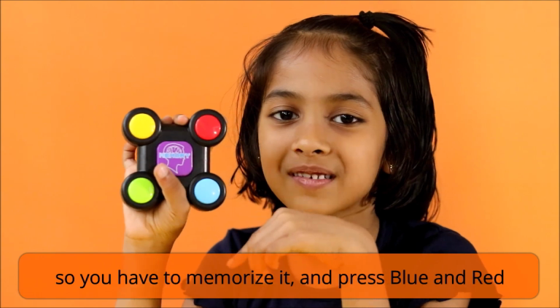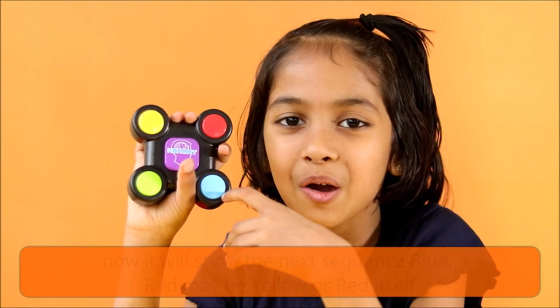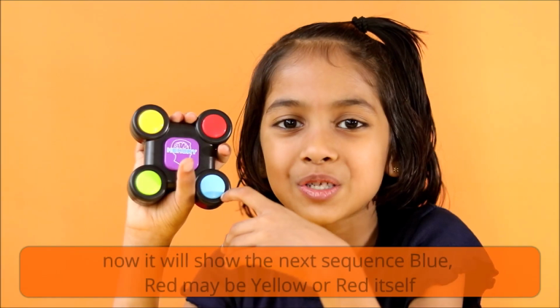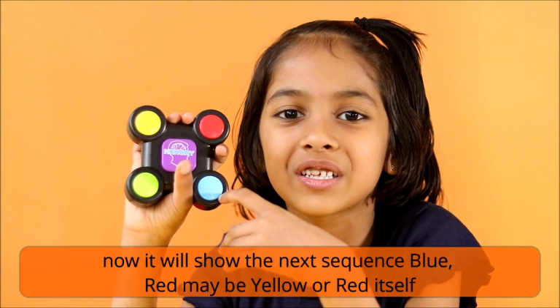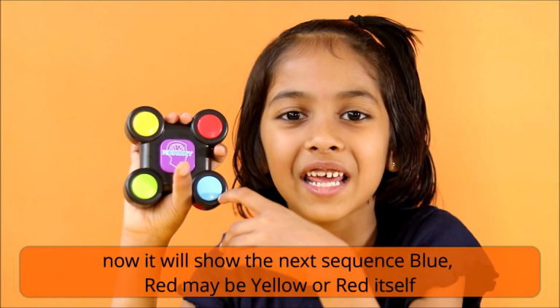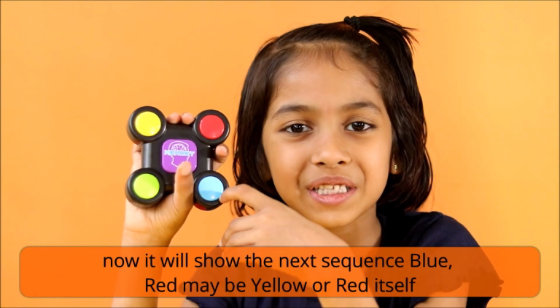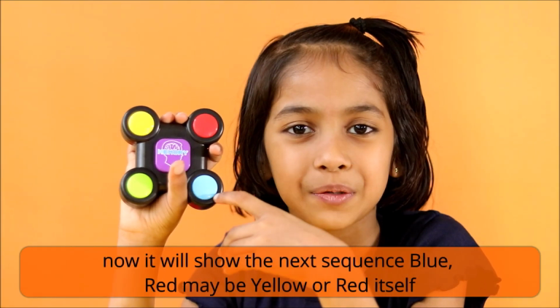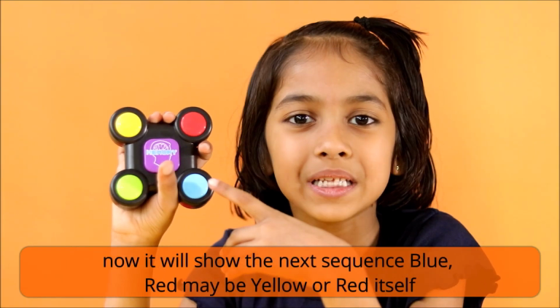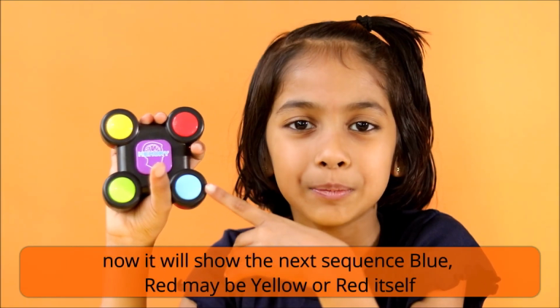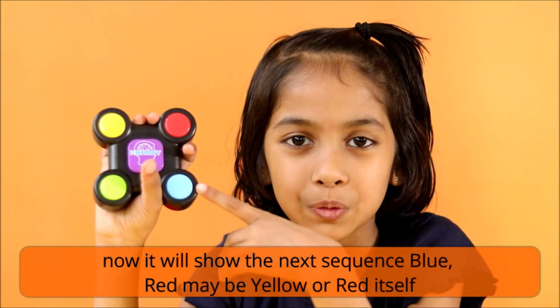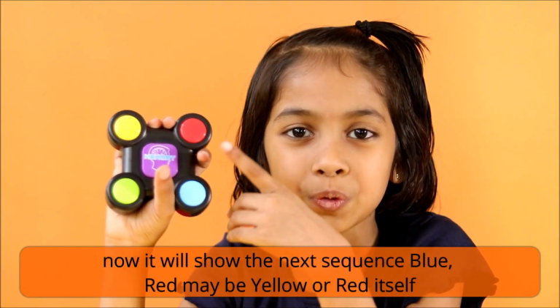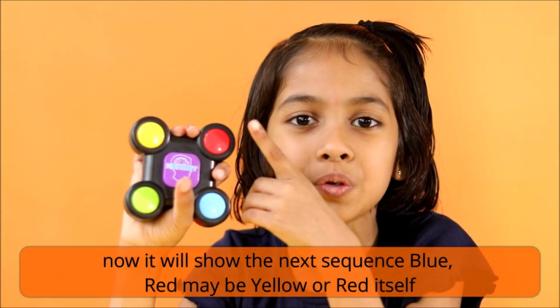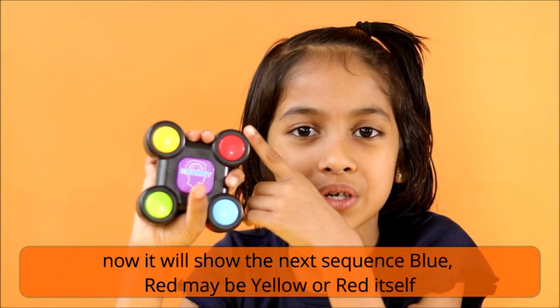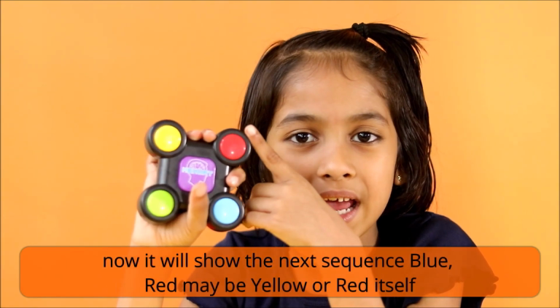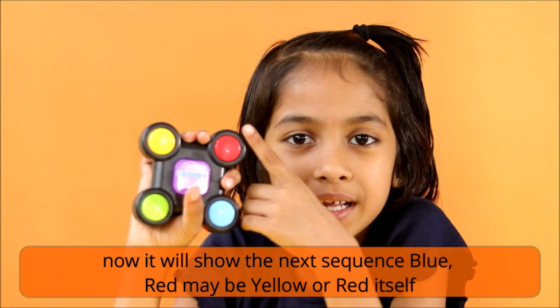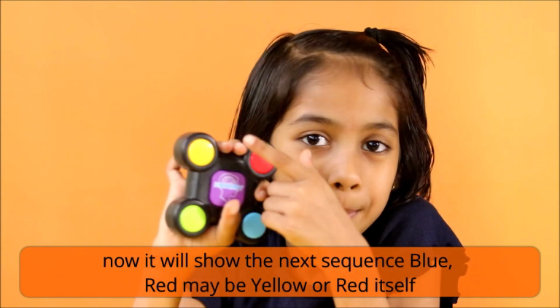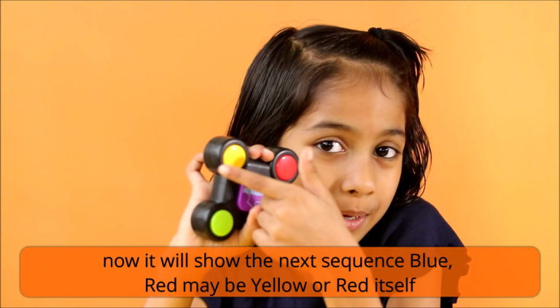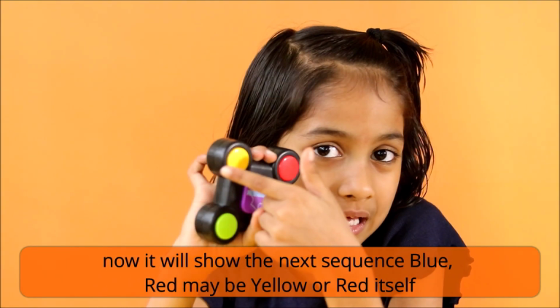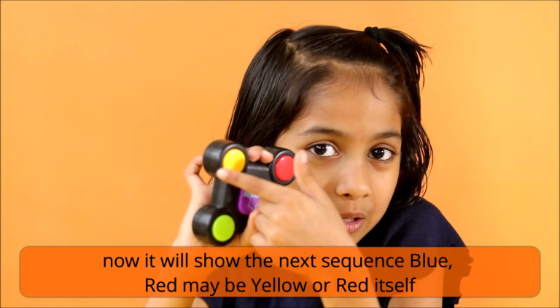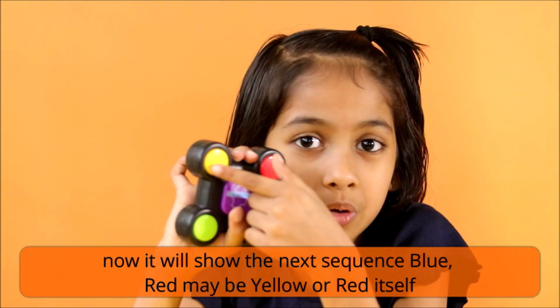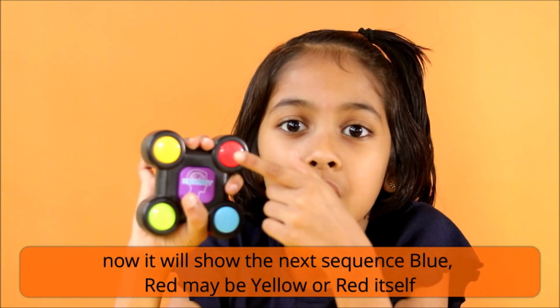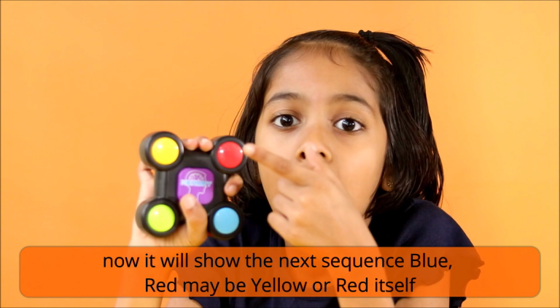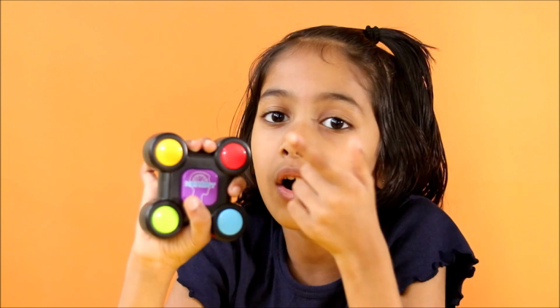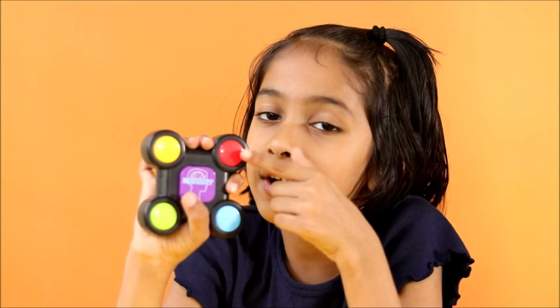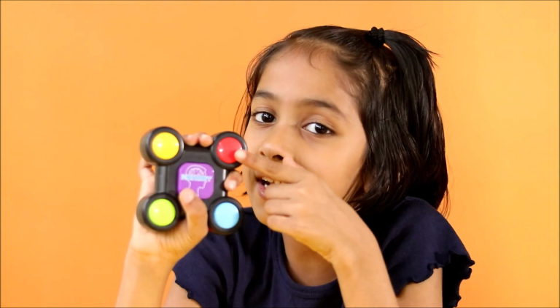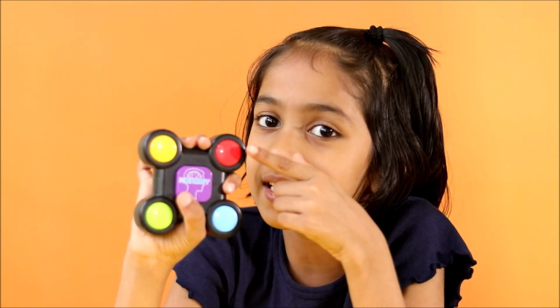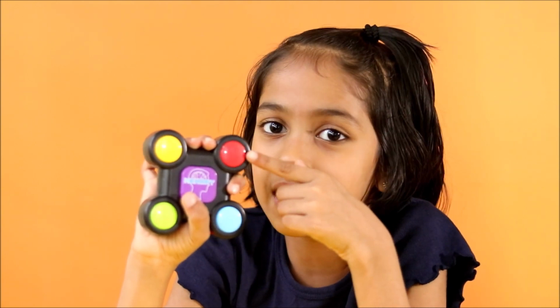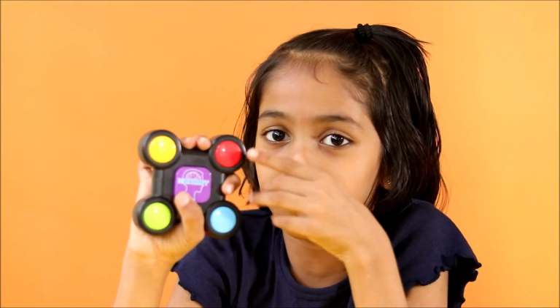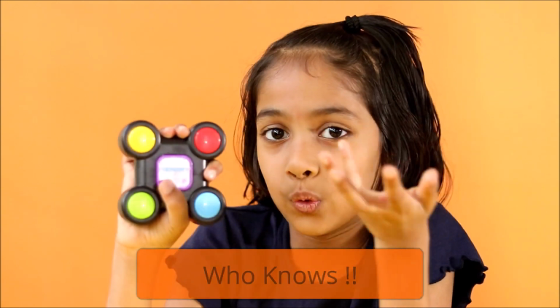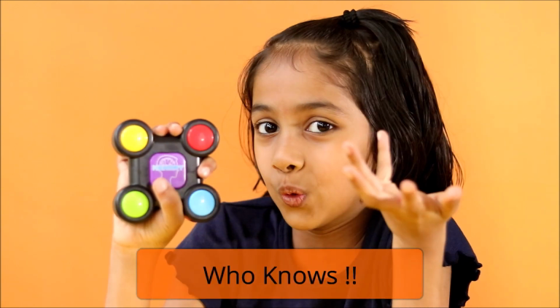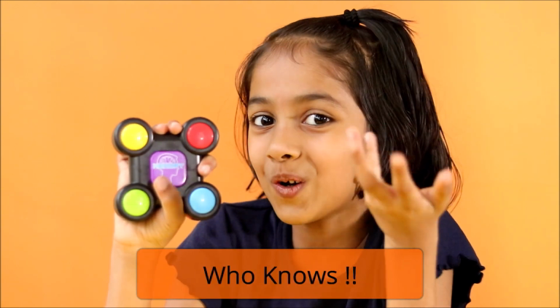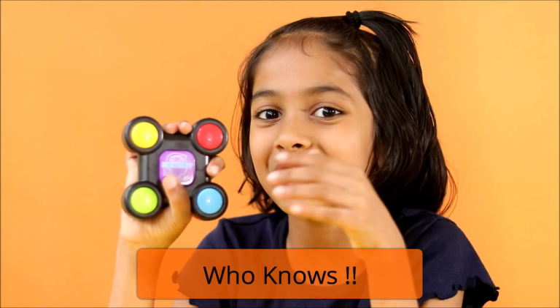Now it will show the next sequence — blue, red, maybe yellow or red itself. Who knows?